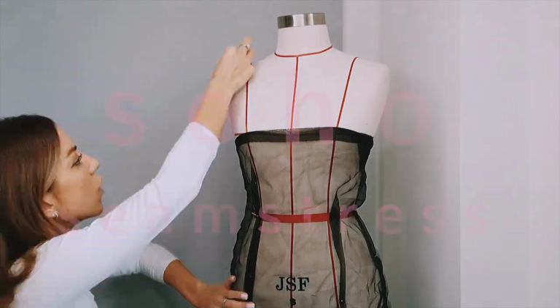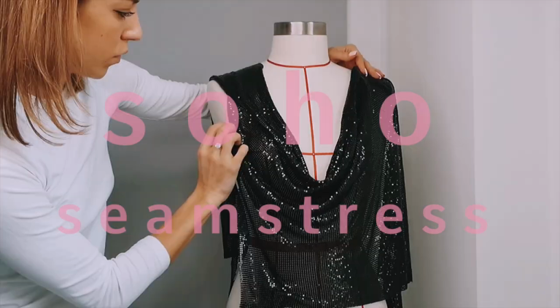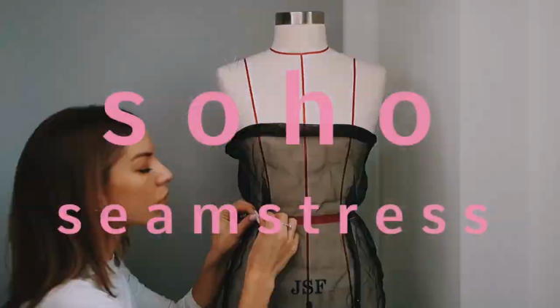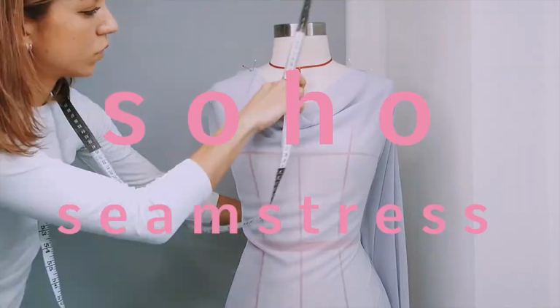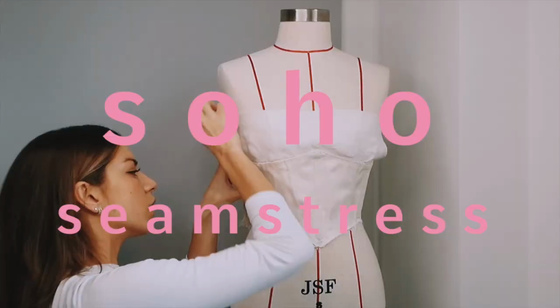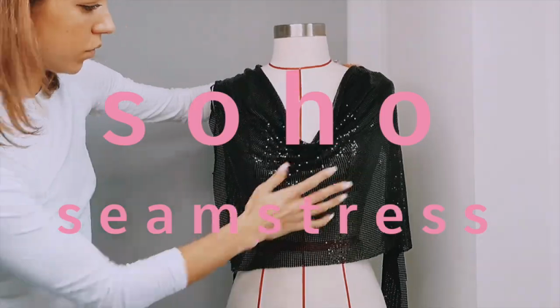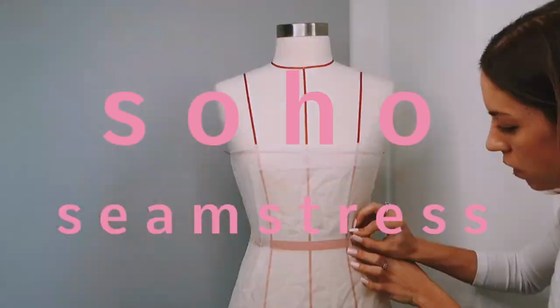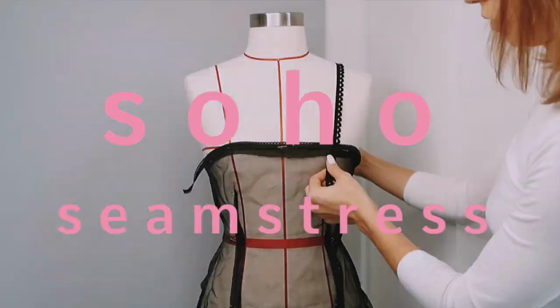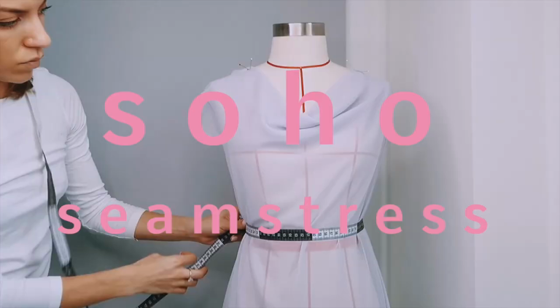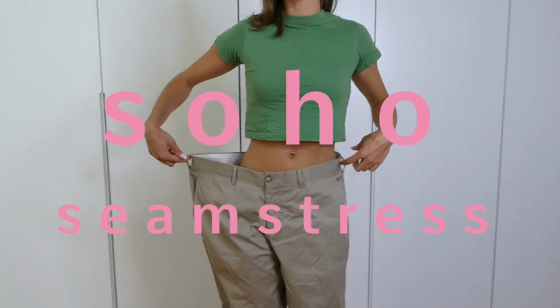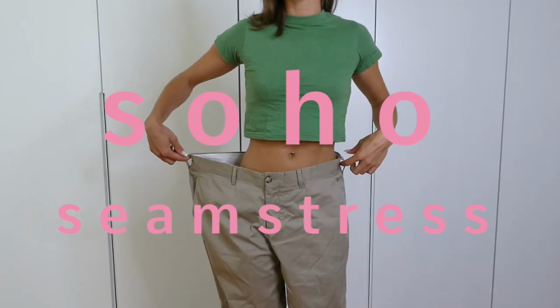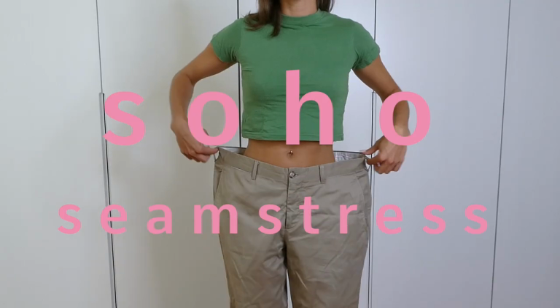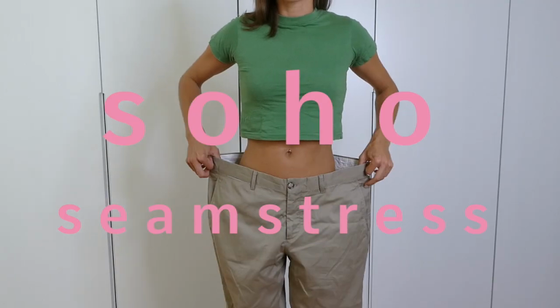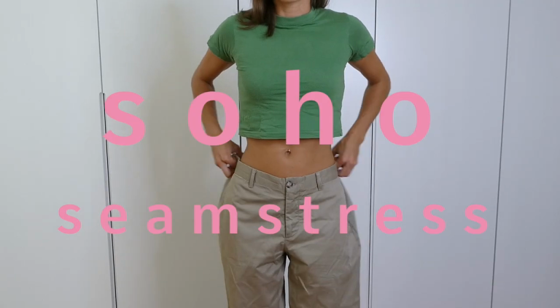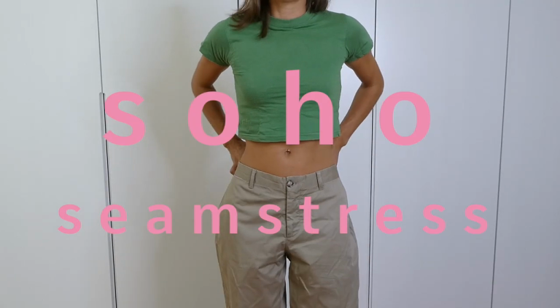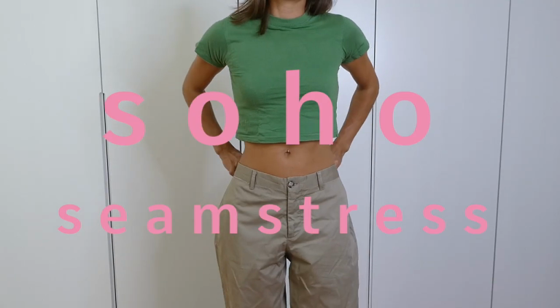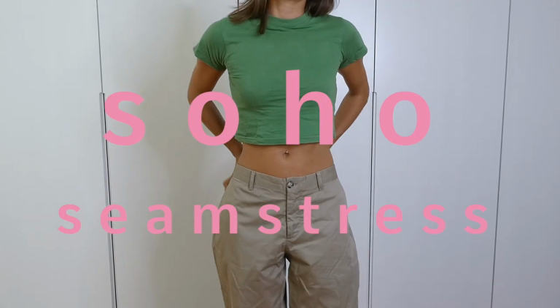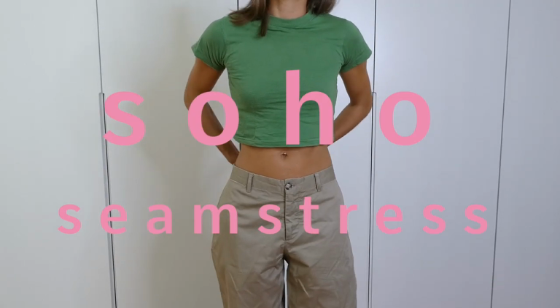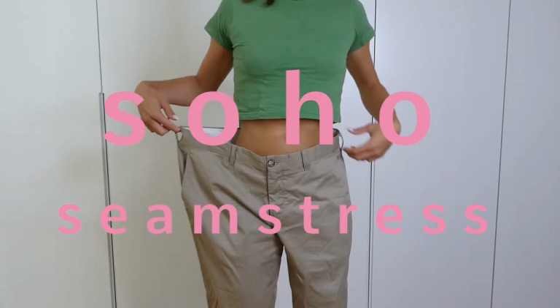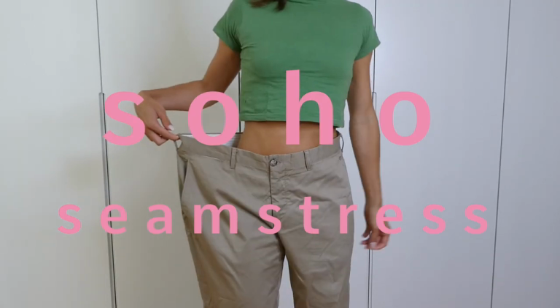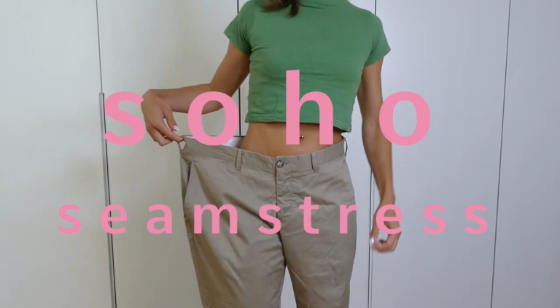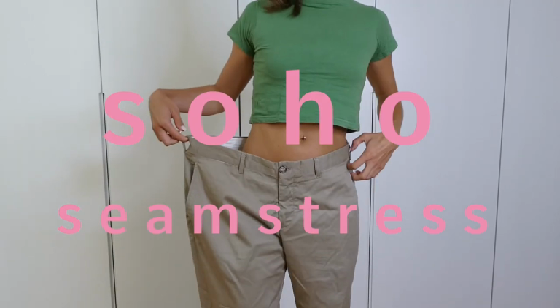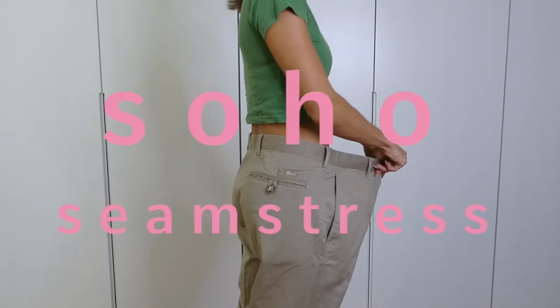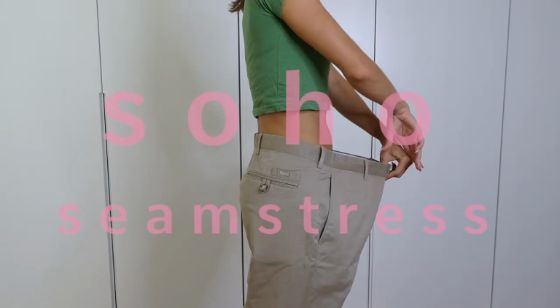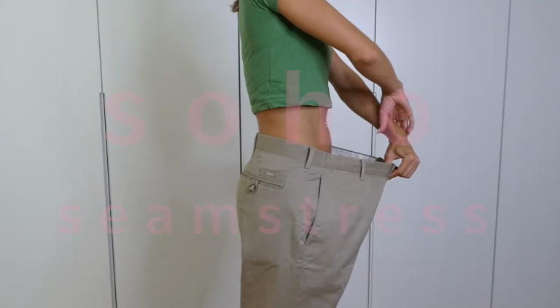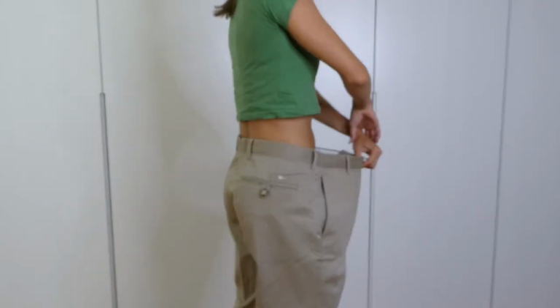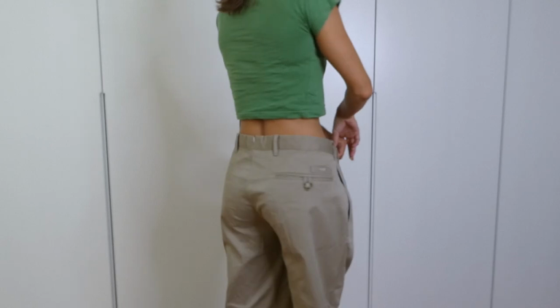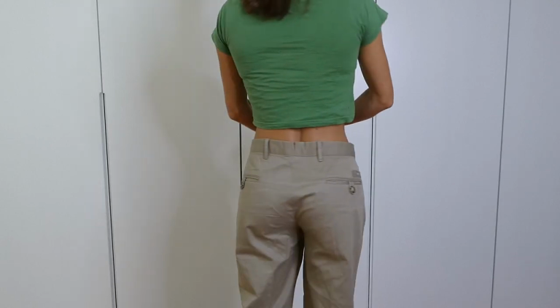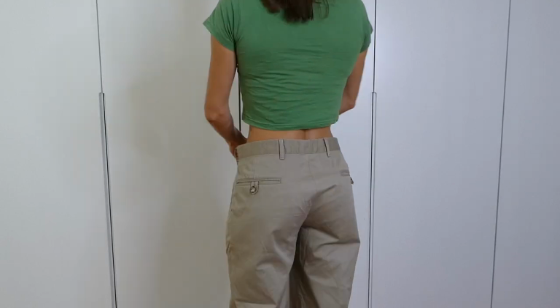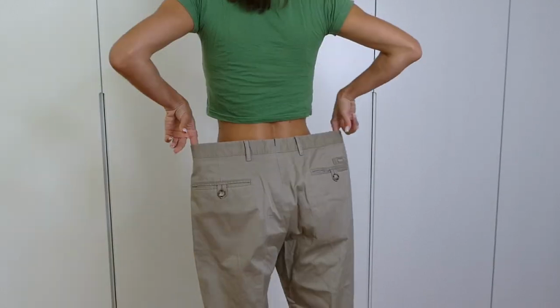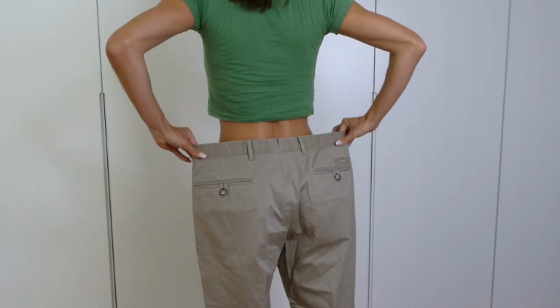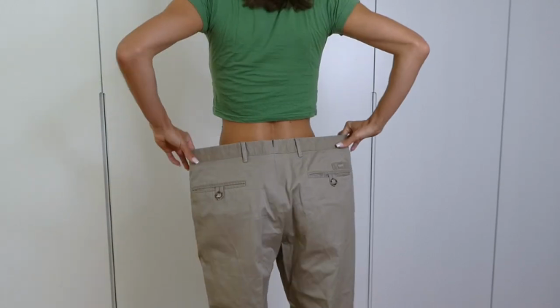In this video, I'm going to show you how to take an old pair of trousers and turn them into the iconic Miu Miu mini skirt.